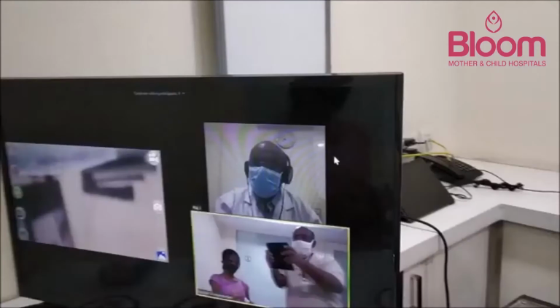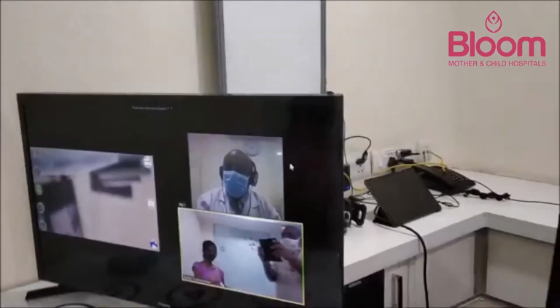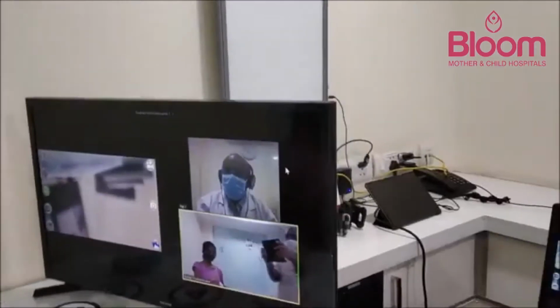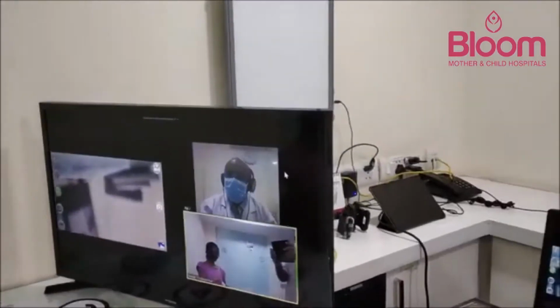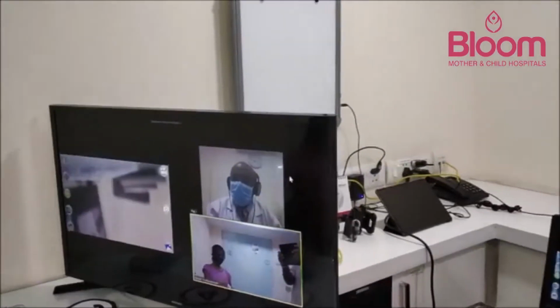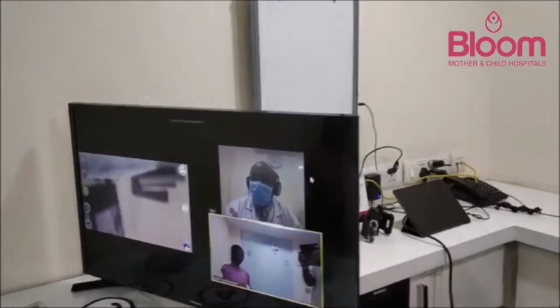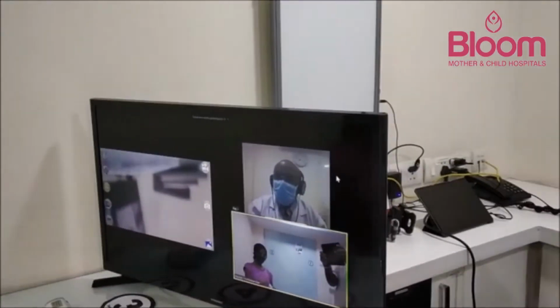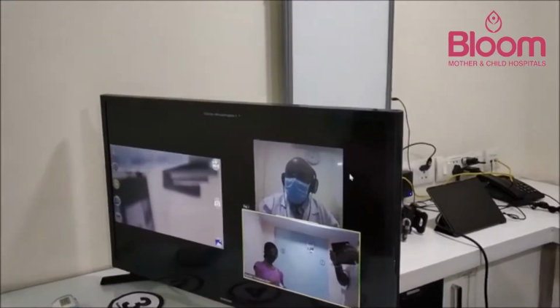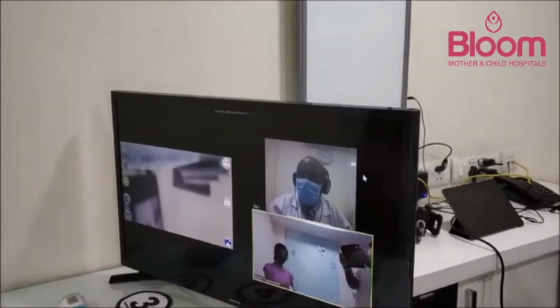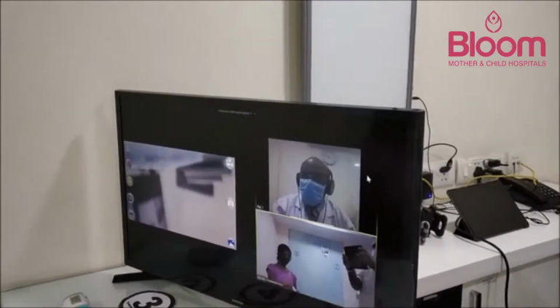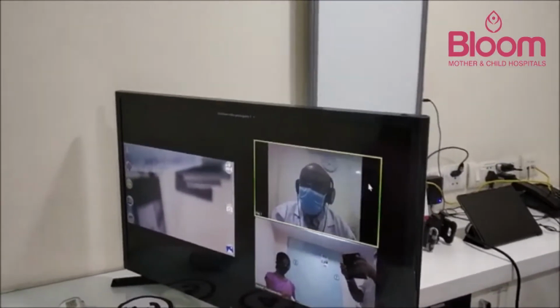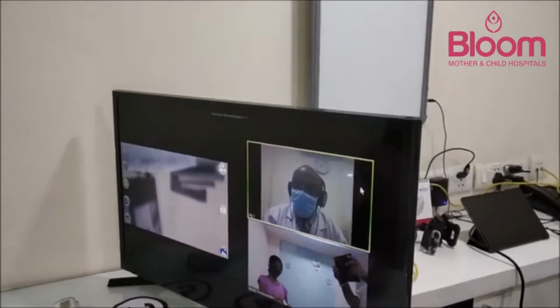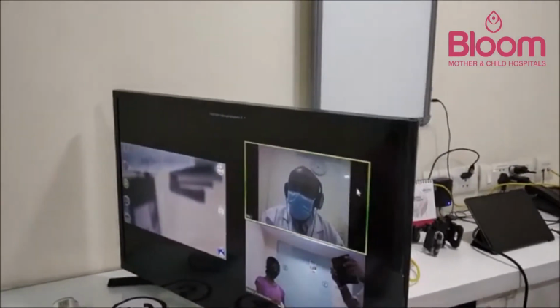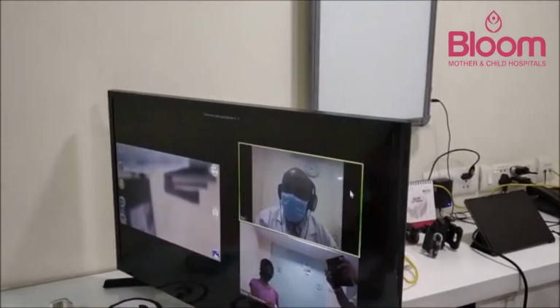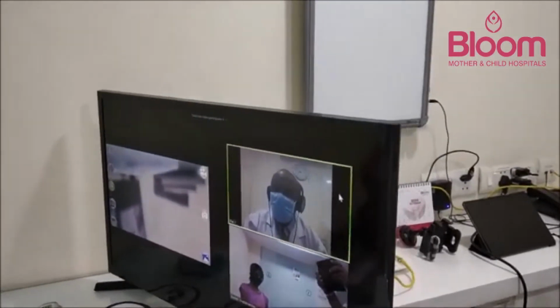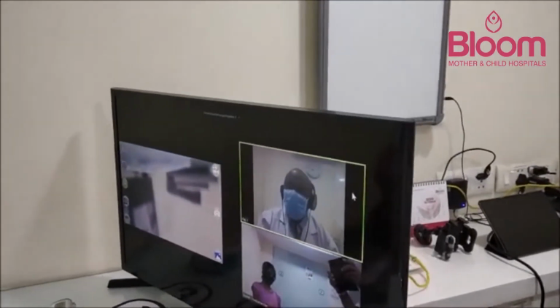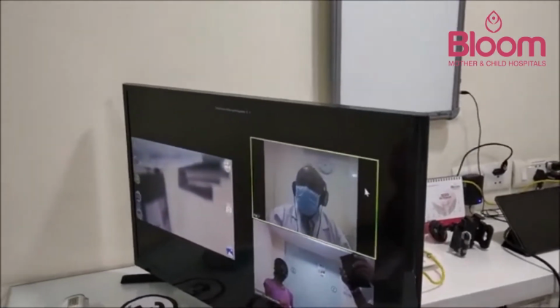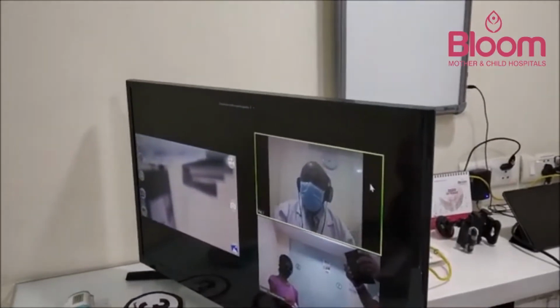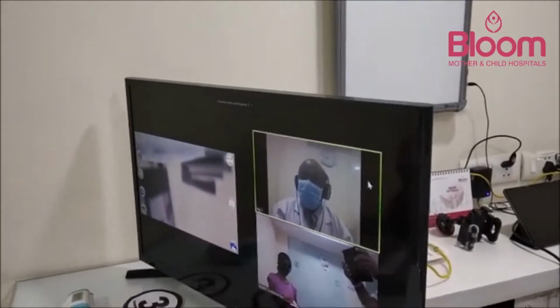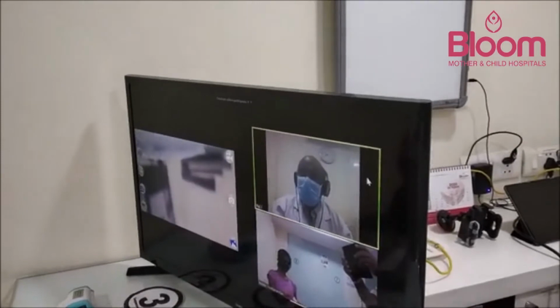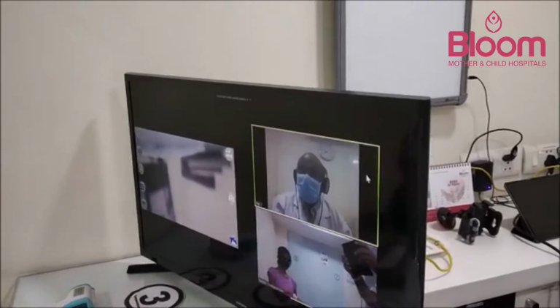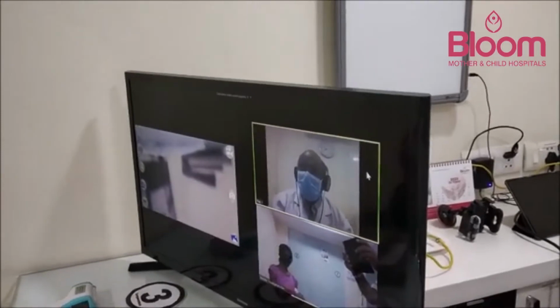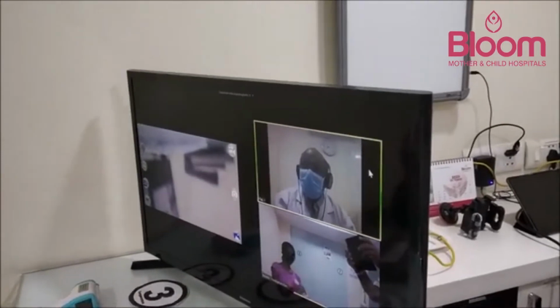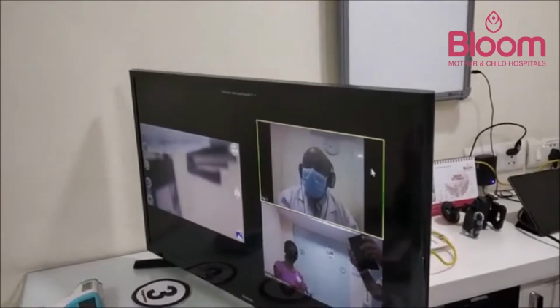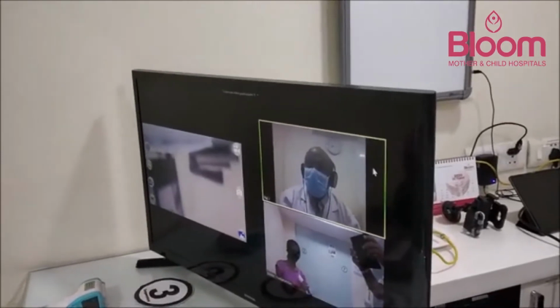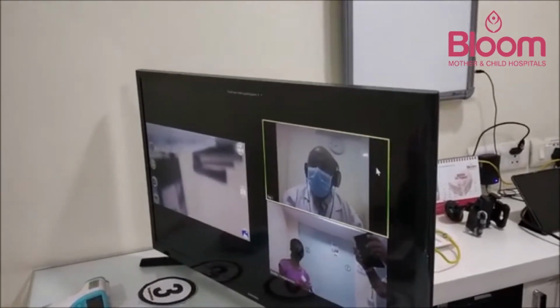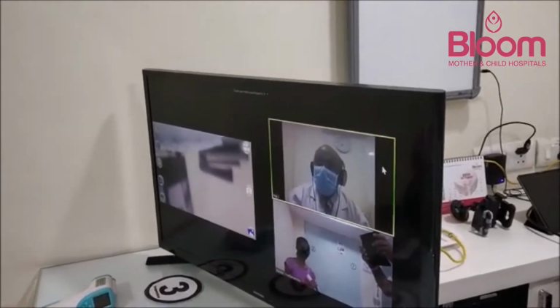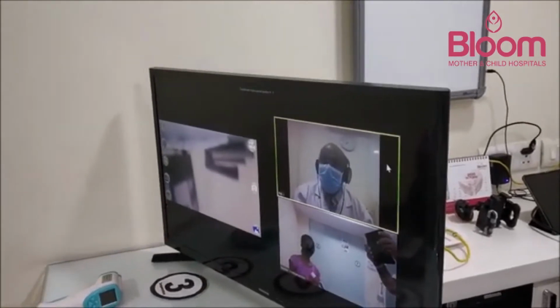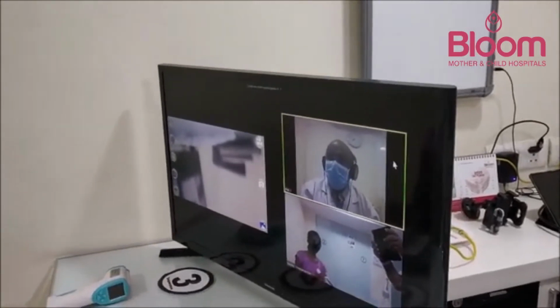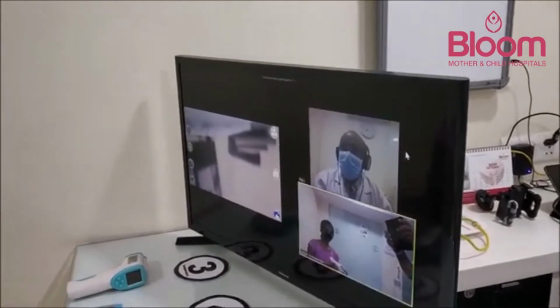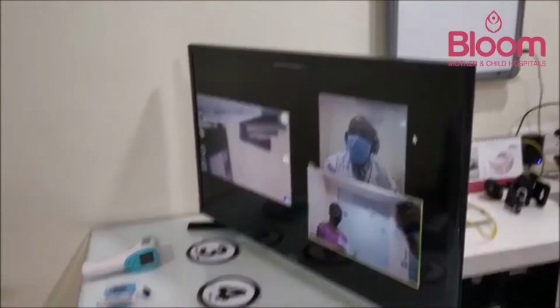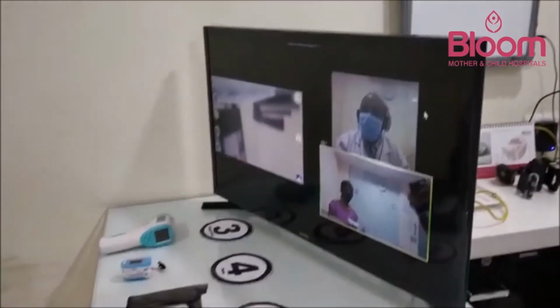Using the digital stethoscope, the doctor is able to hear the patient's heartbeat and breathing sounds clearly from the remote room.